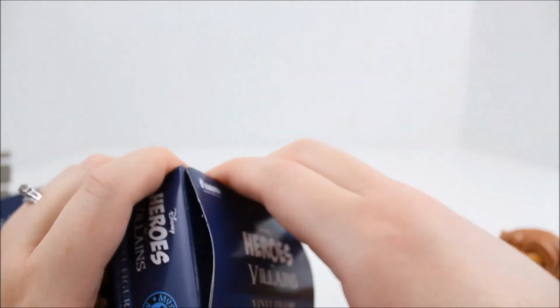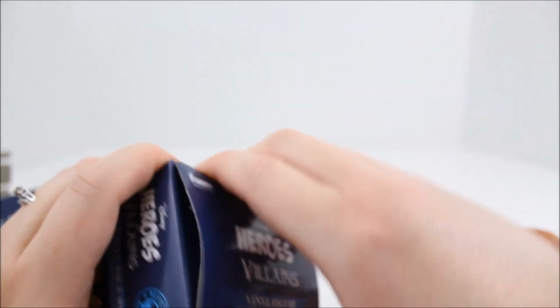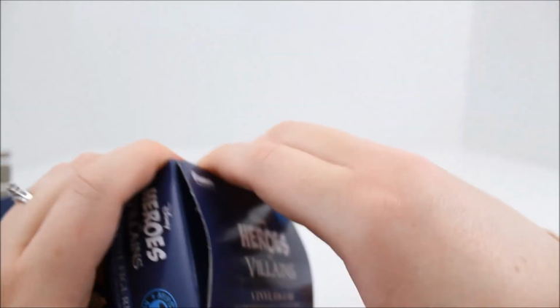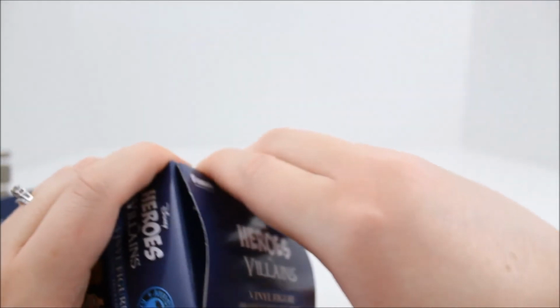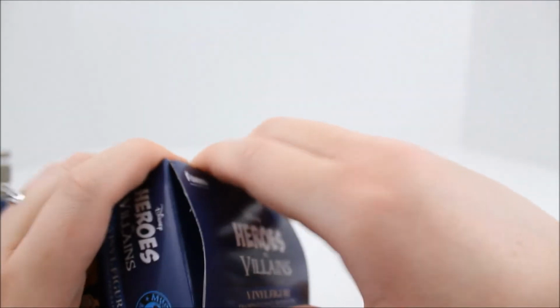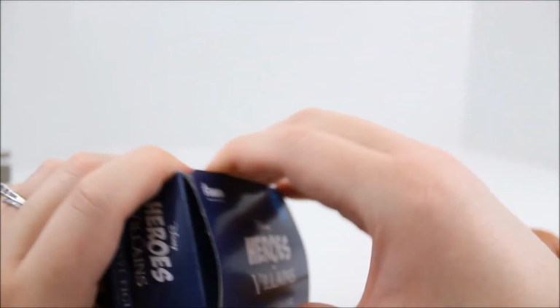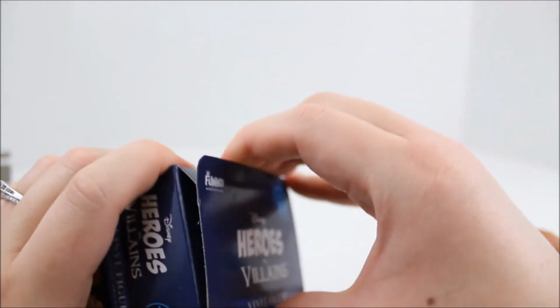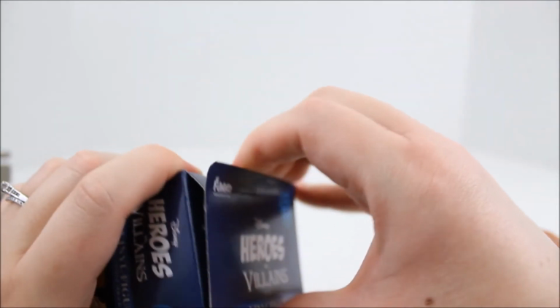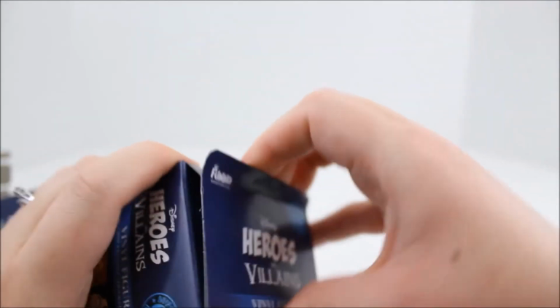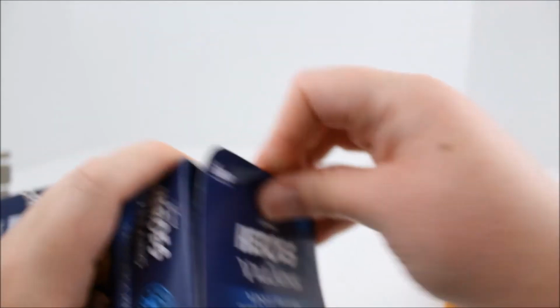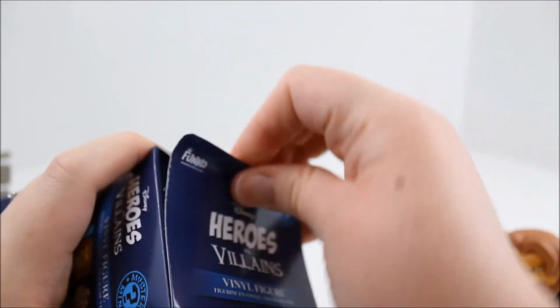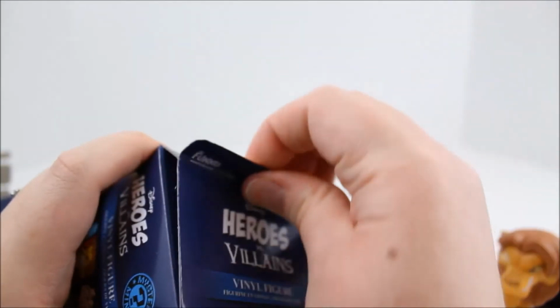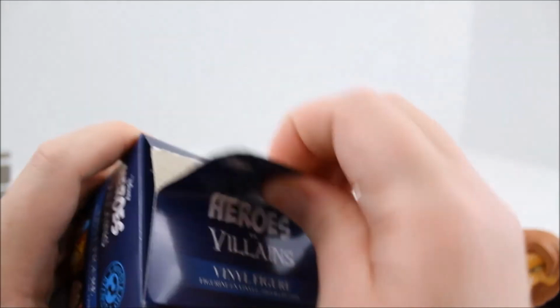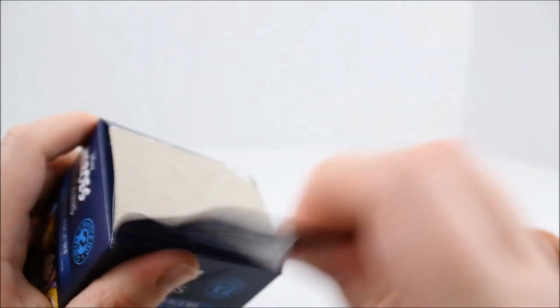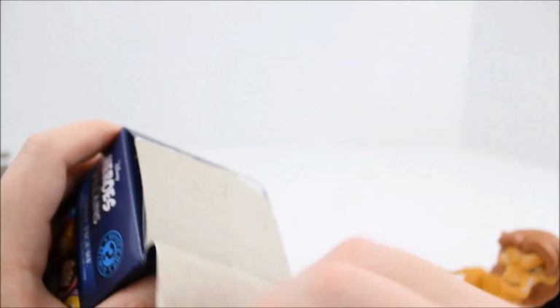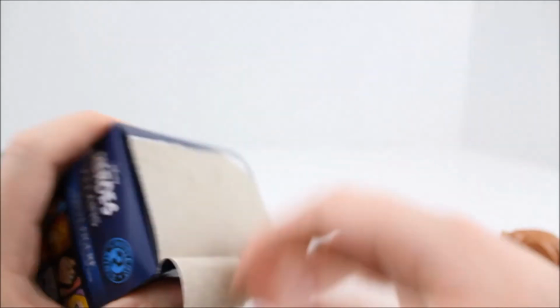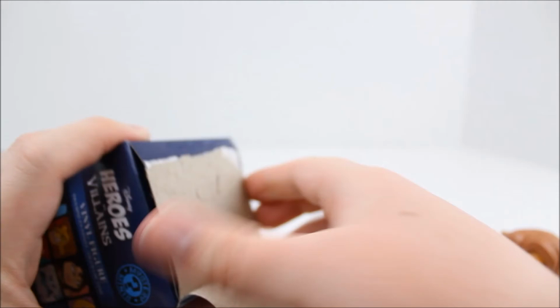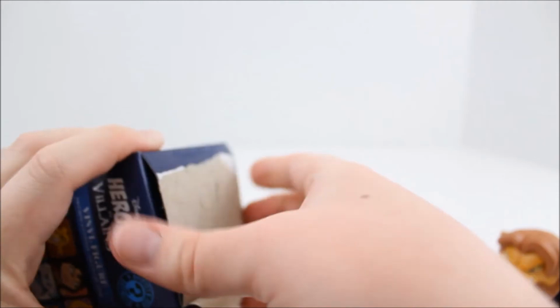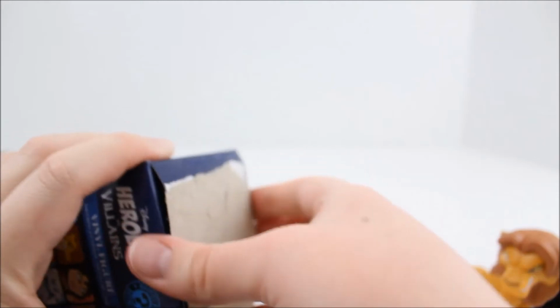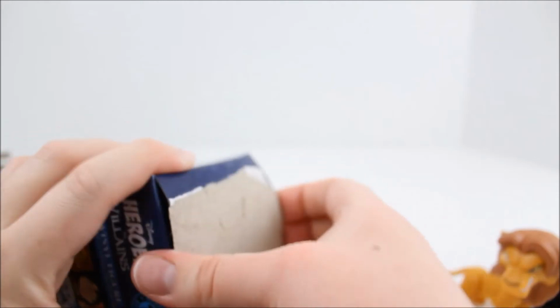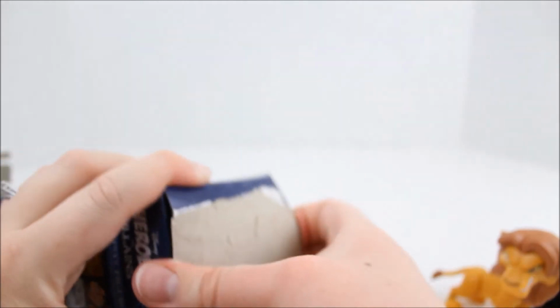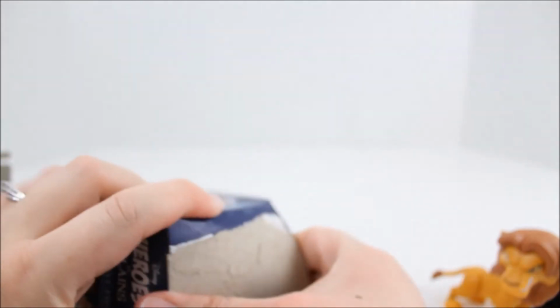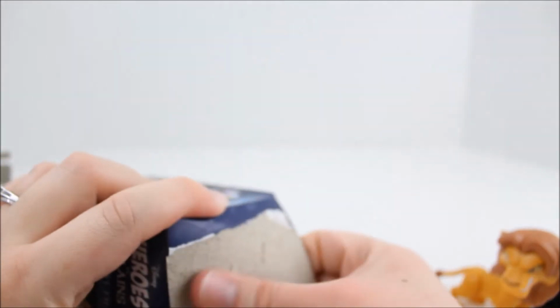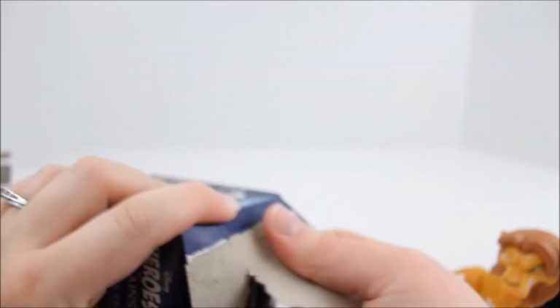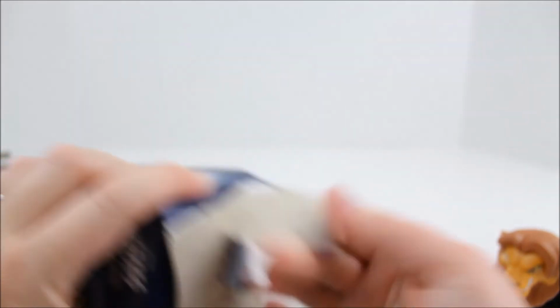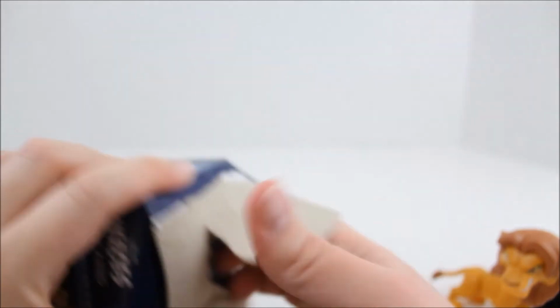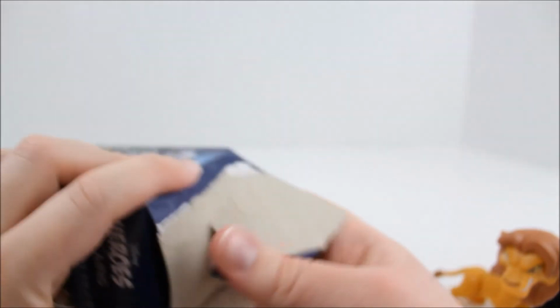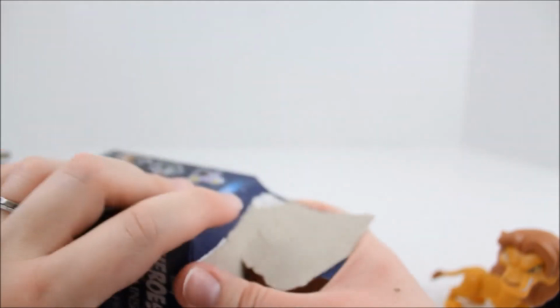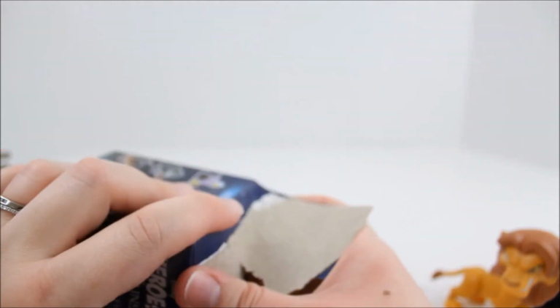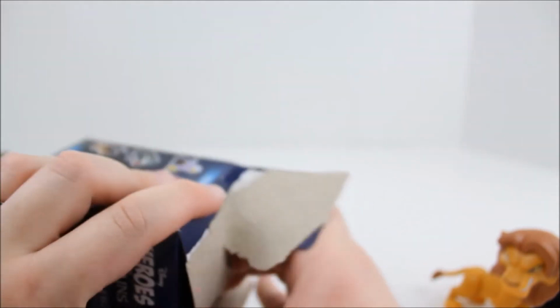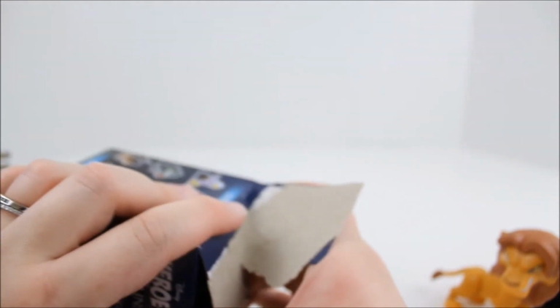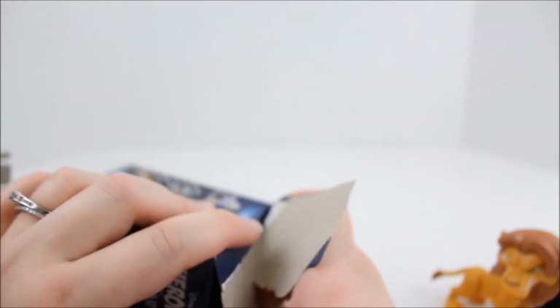Let's open this last one and see what we got. No doubles so far — I'm pretty excited about that.